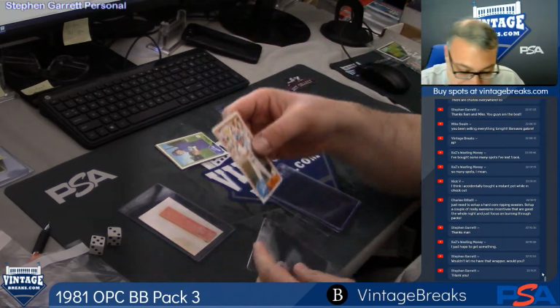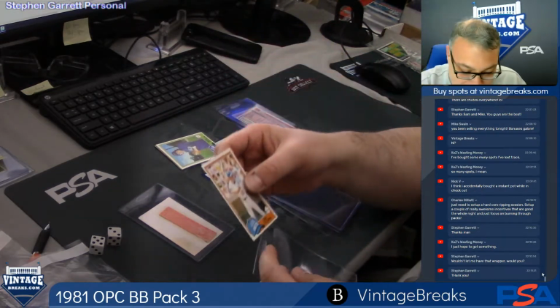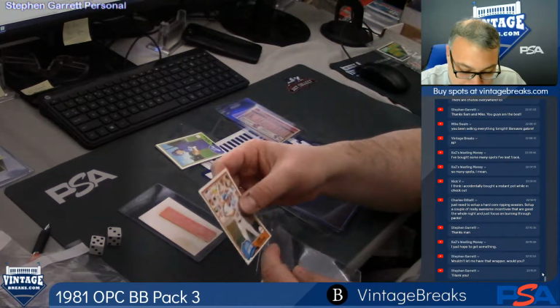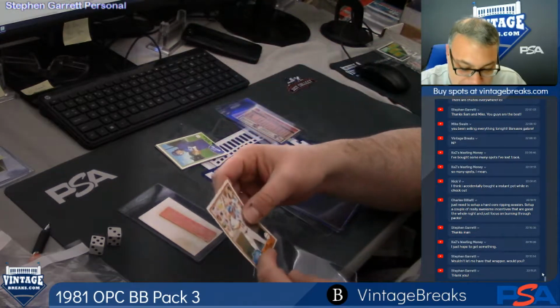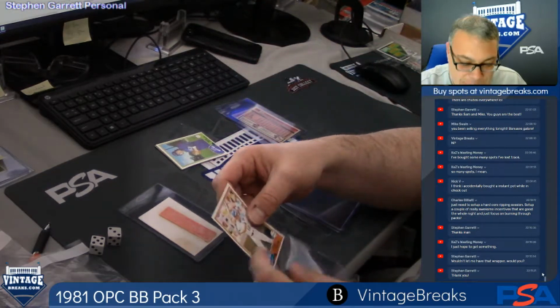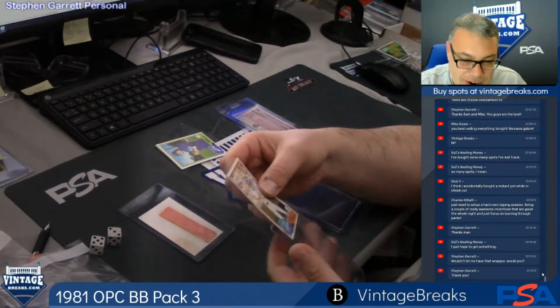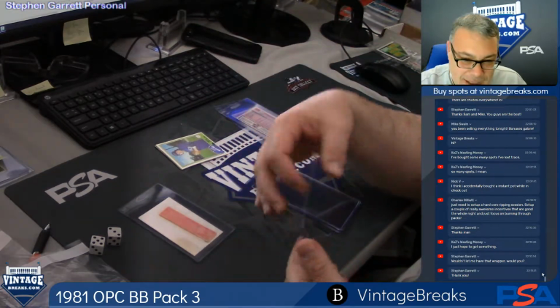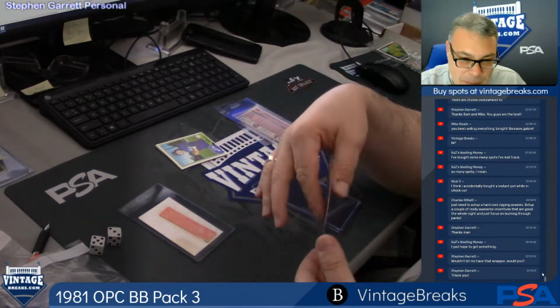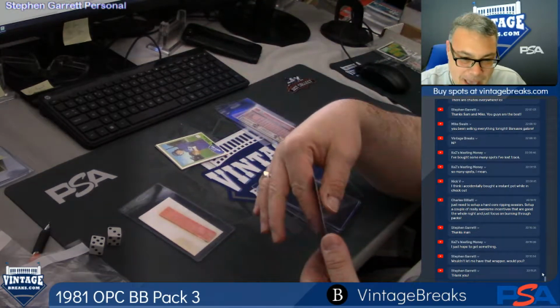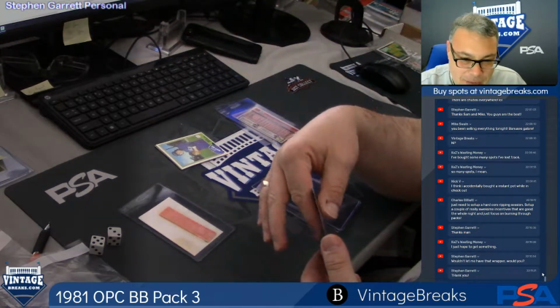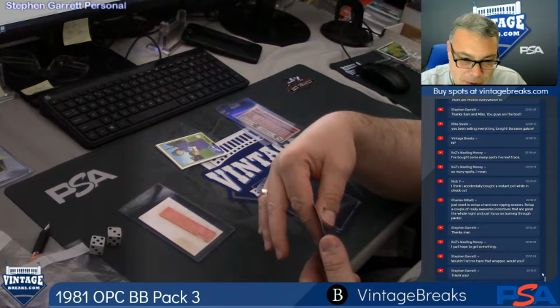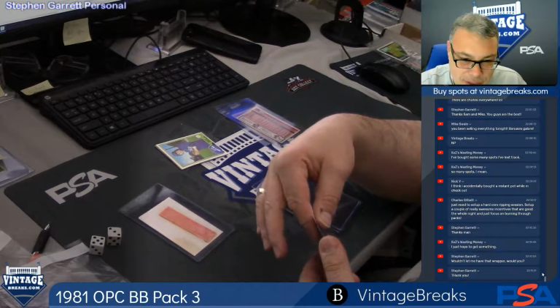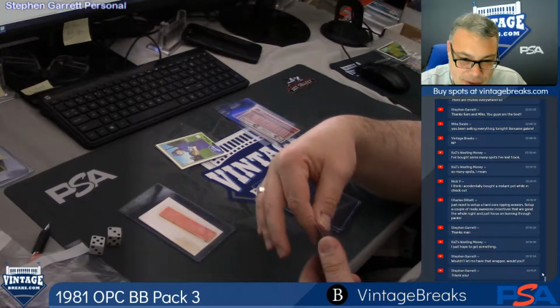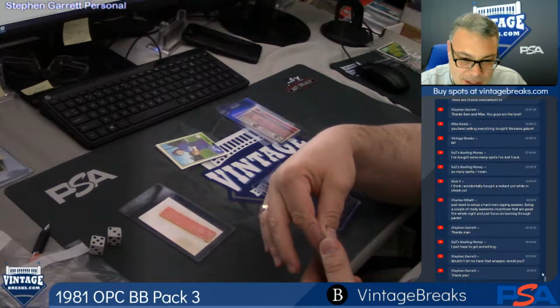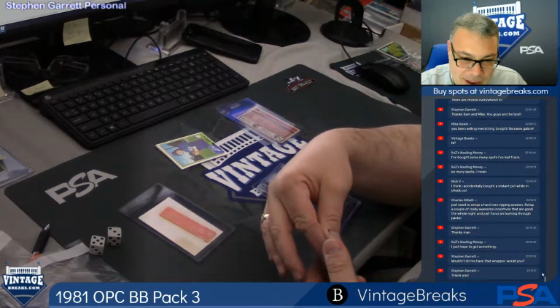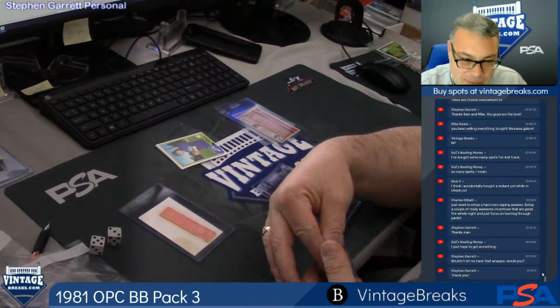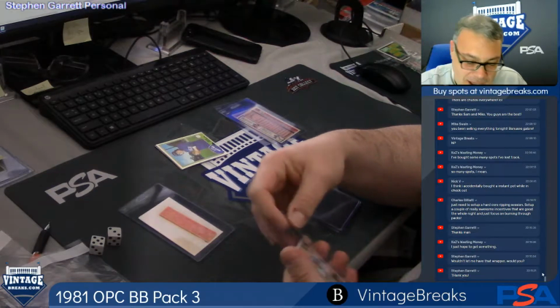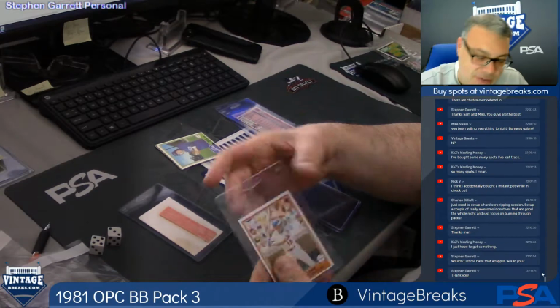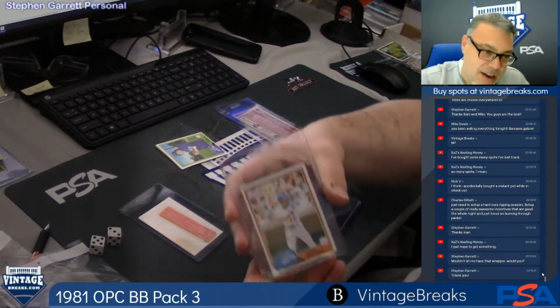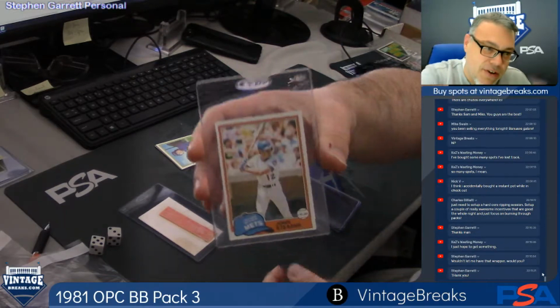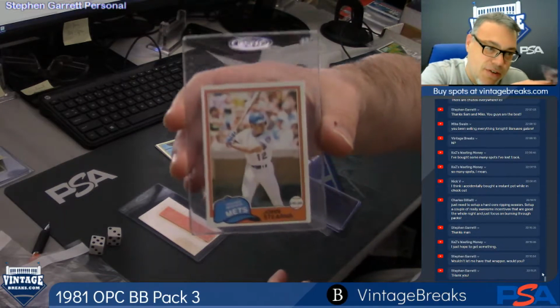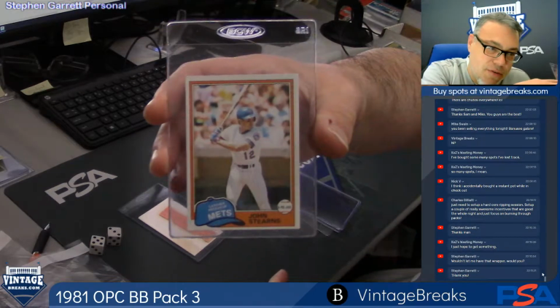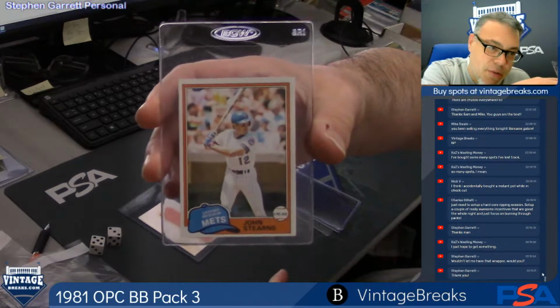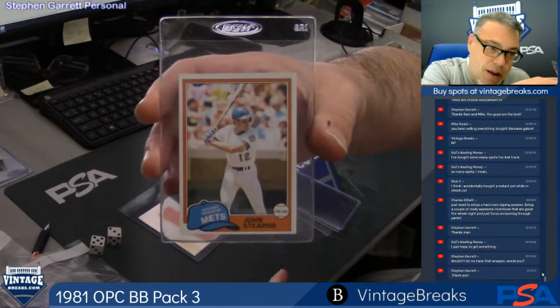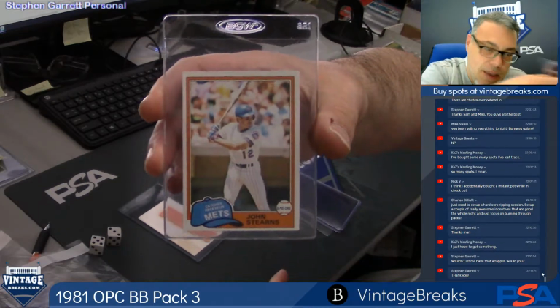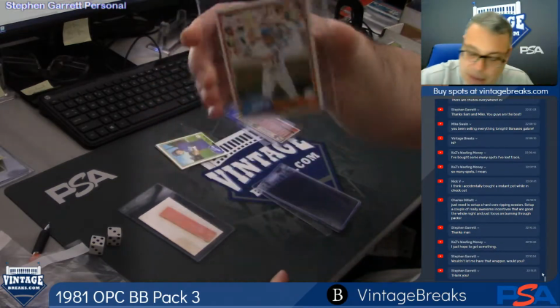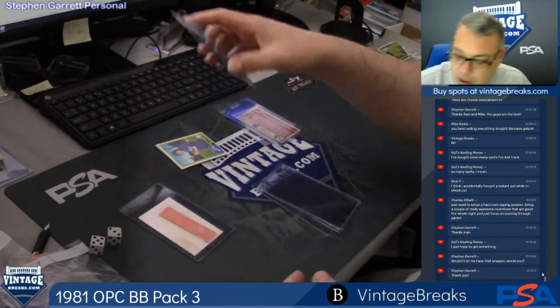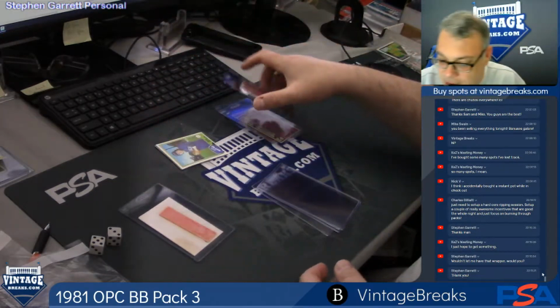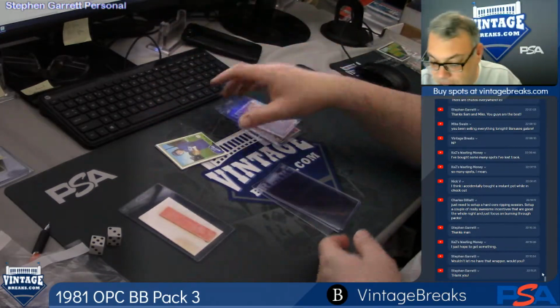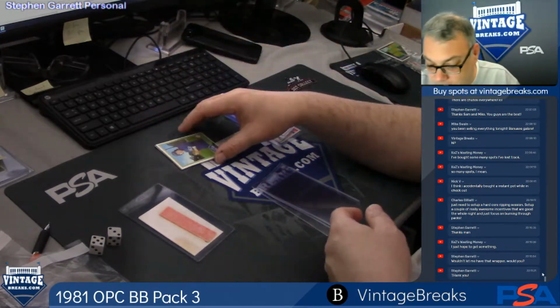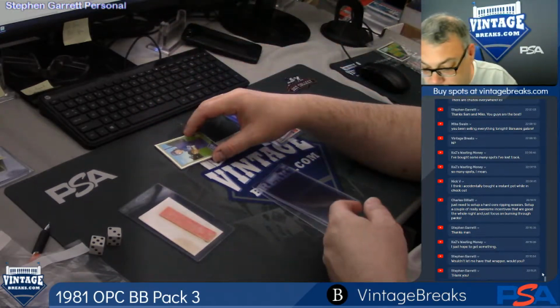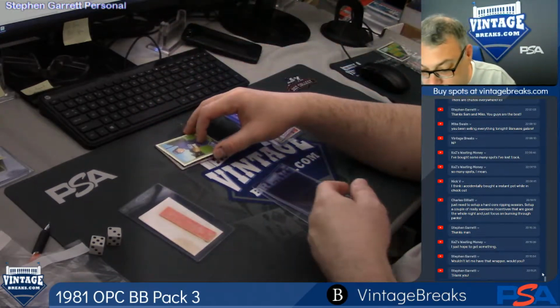How about that? I pull a John from a pack of 81 OPG. It's not Johnny Five — it's Johnny Stearns. For all we know, he could have been called Johnny Five also.